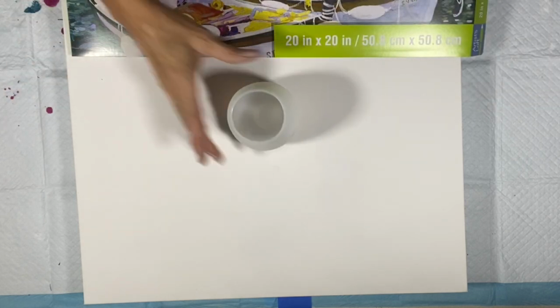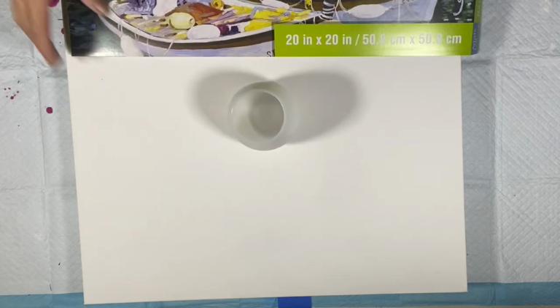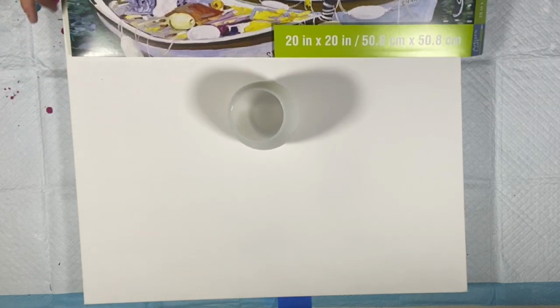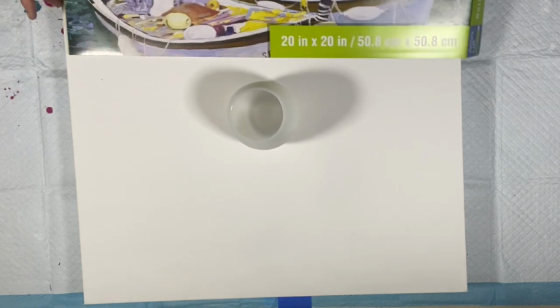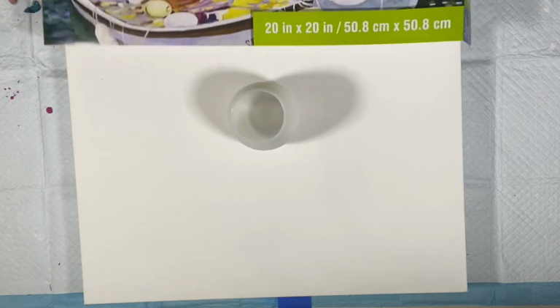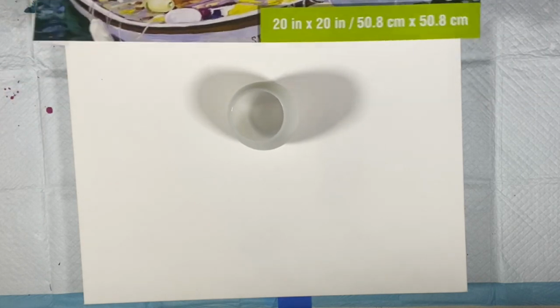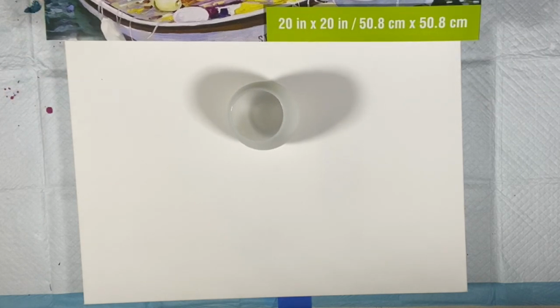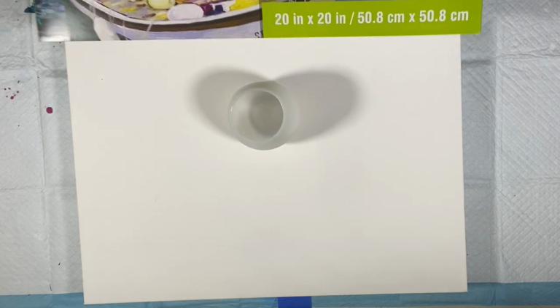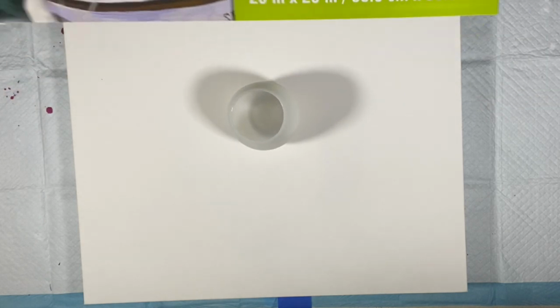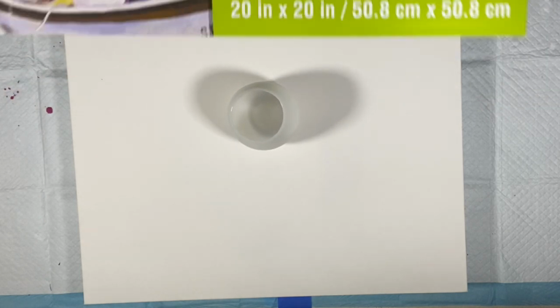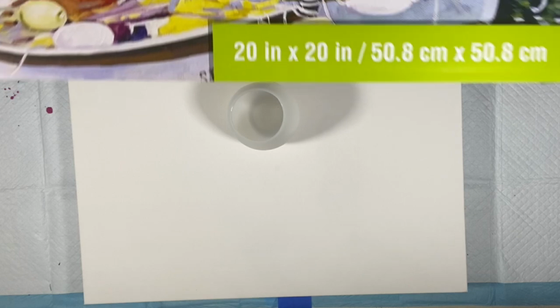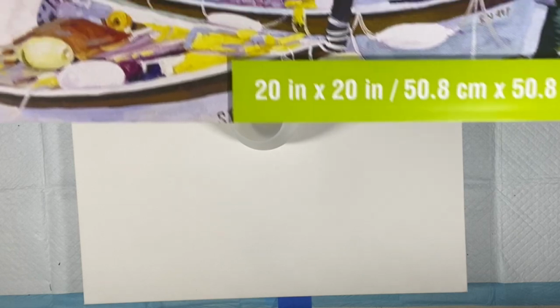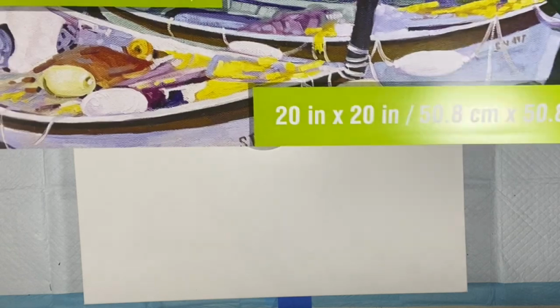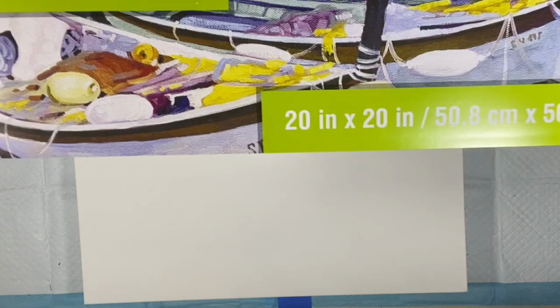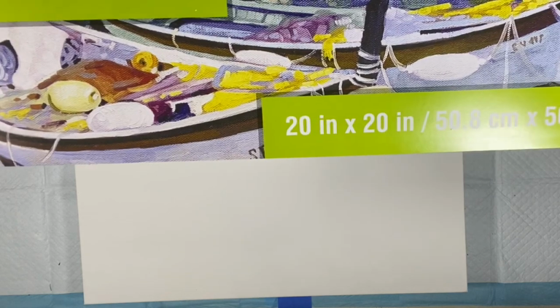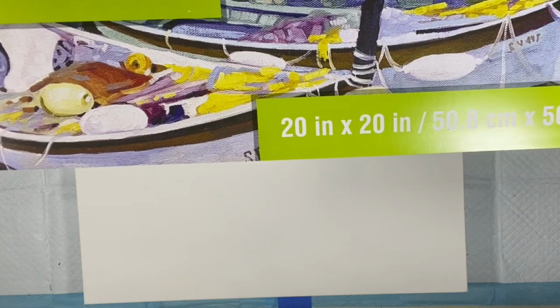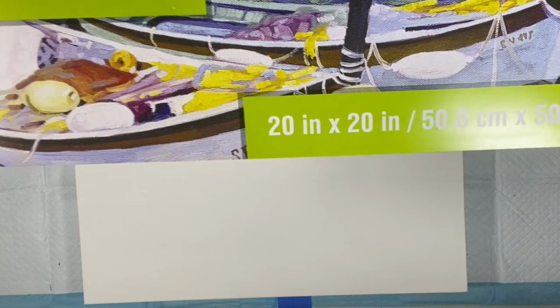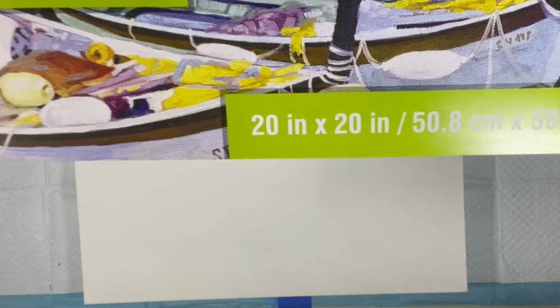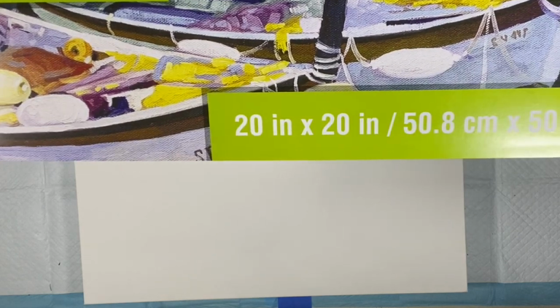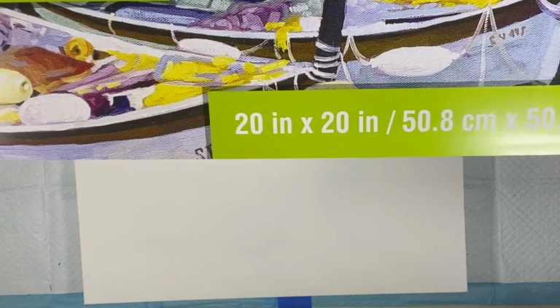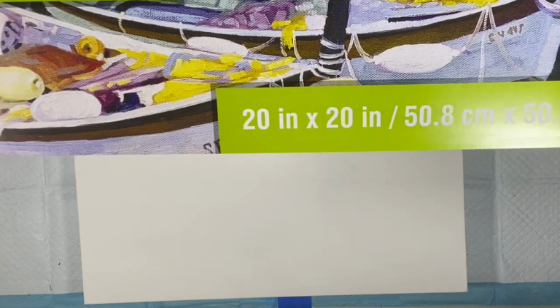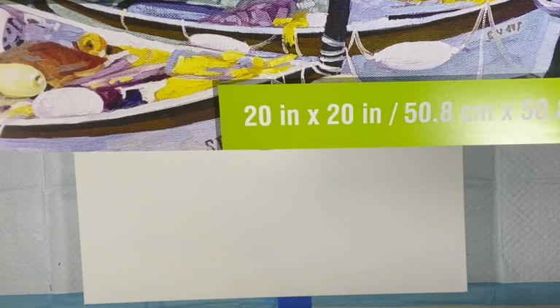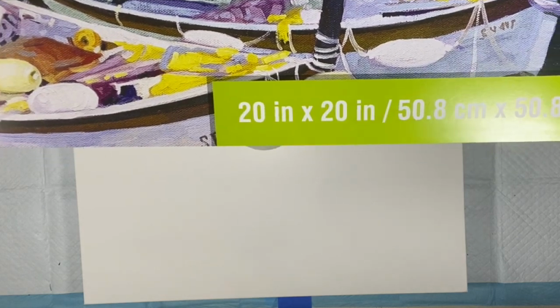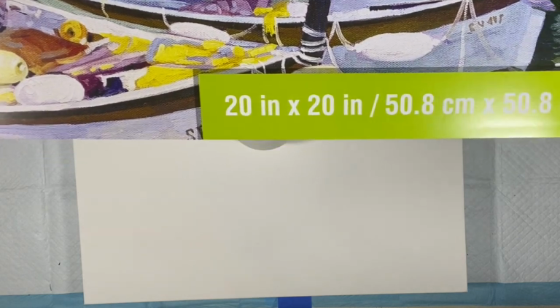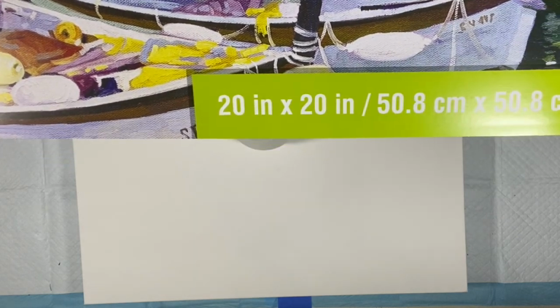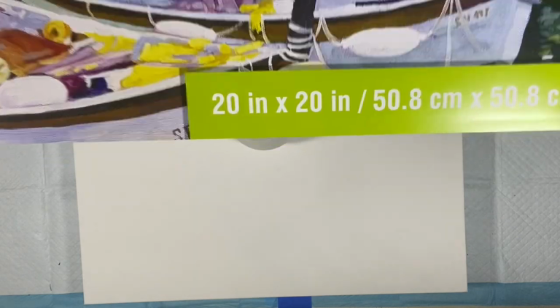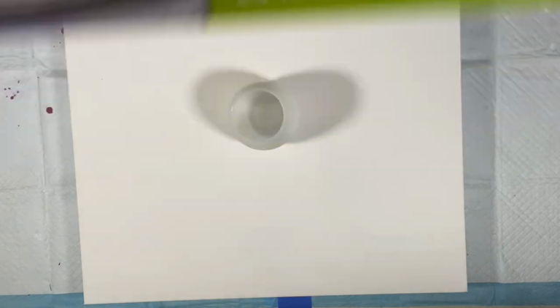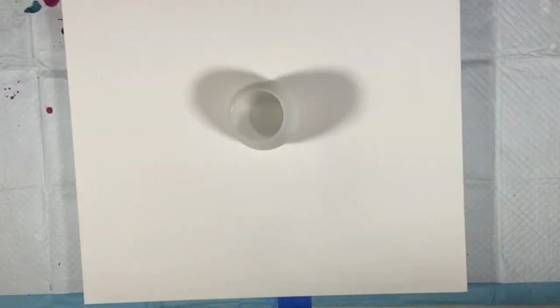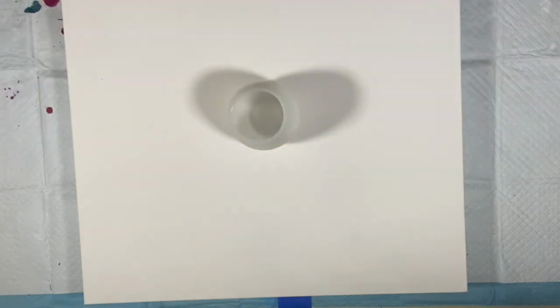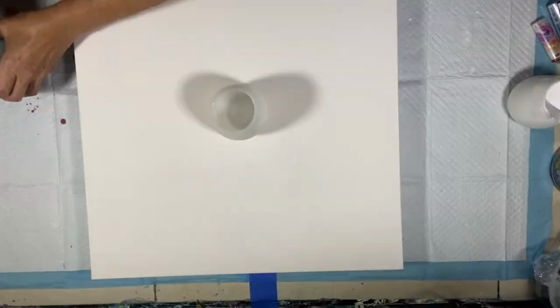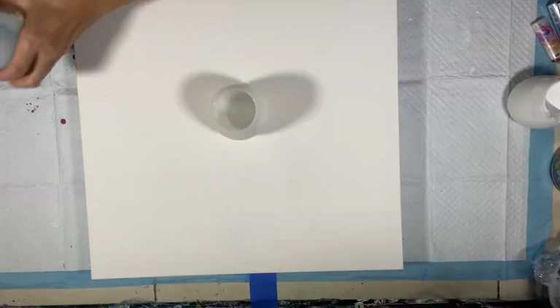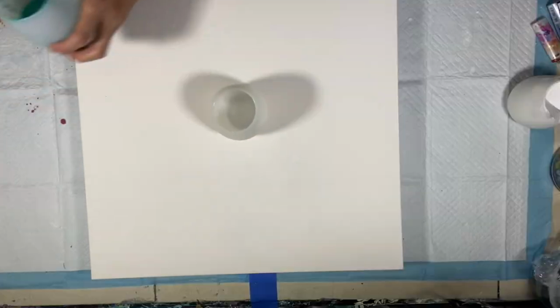This is a 2520 Artist's Loft Gallery Wrapped, level three, and colors.